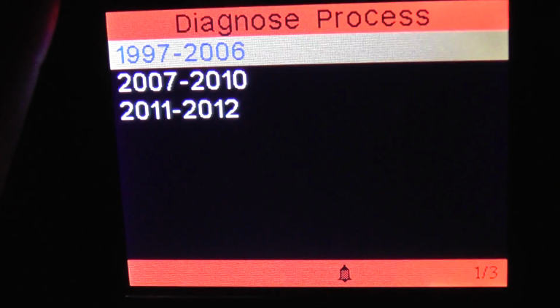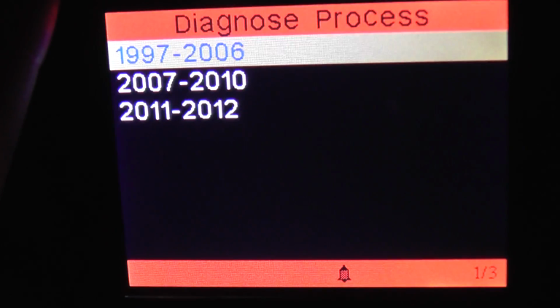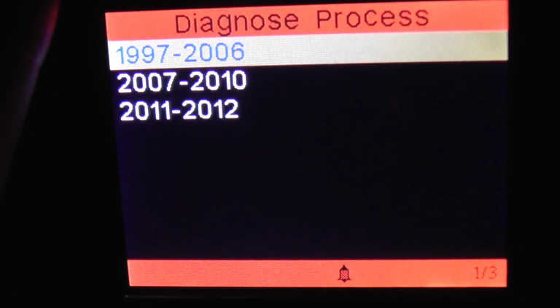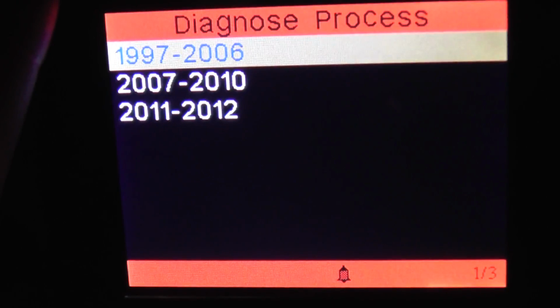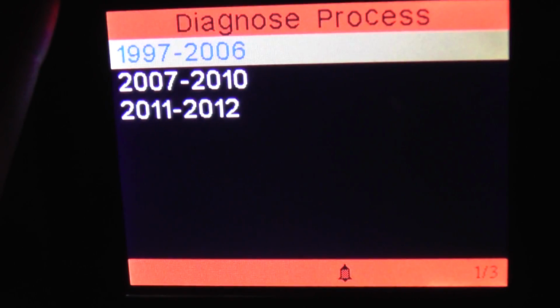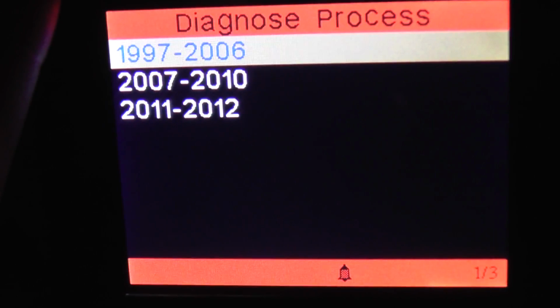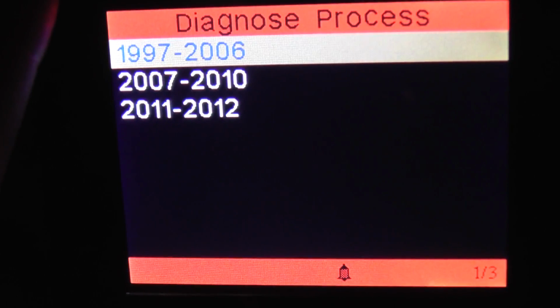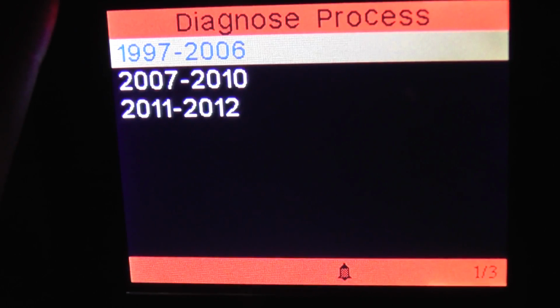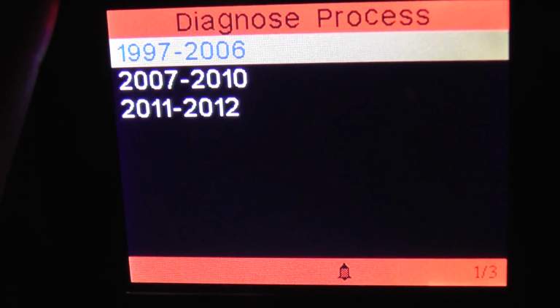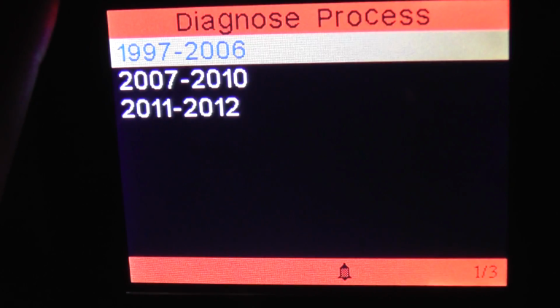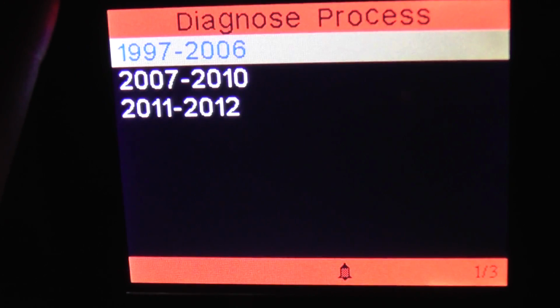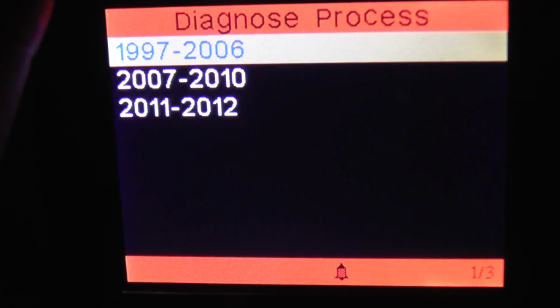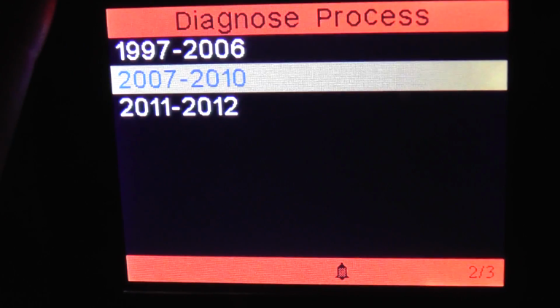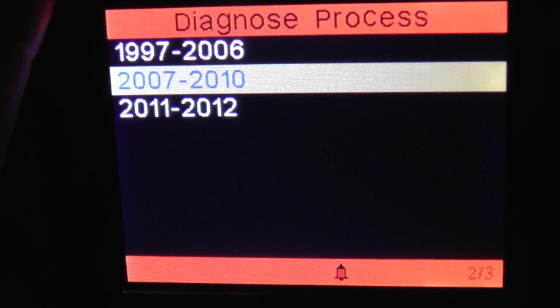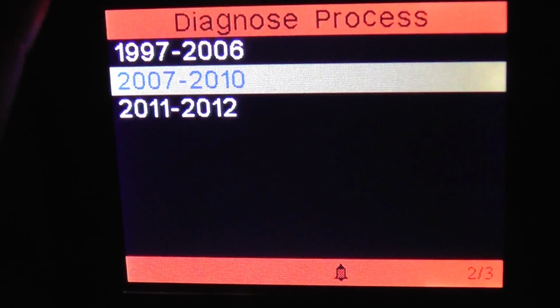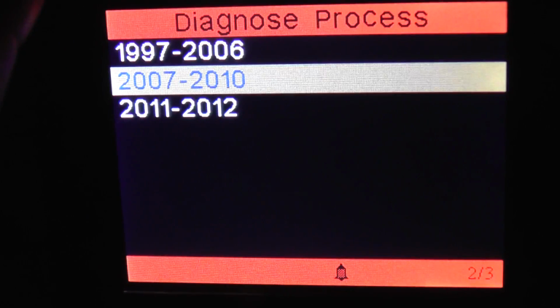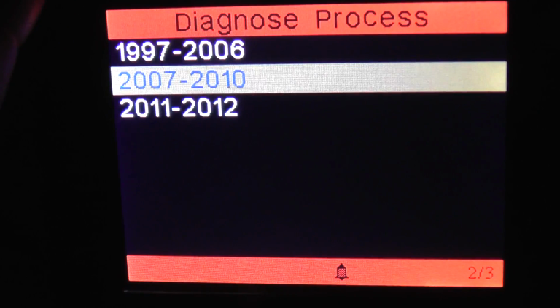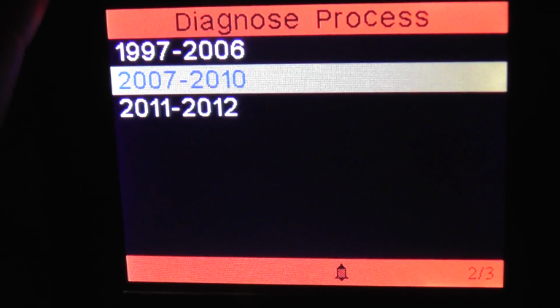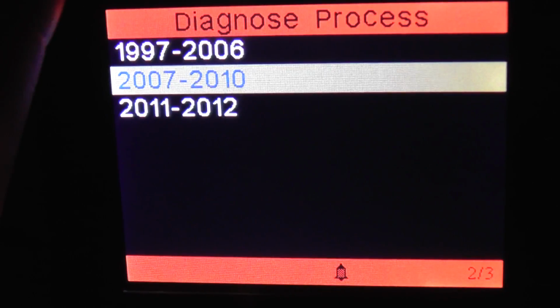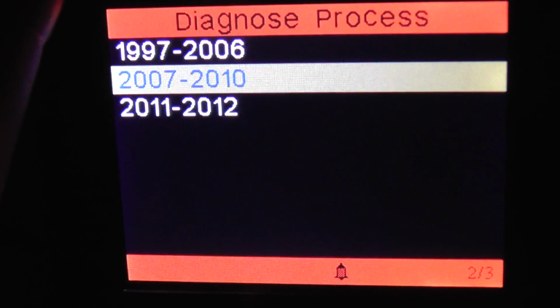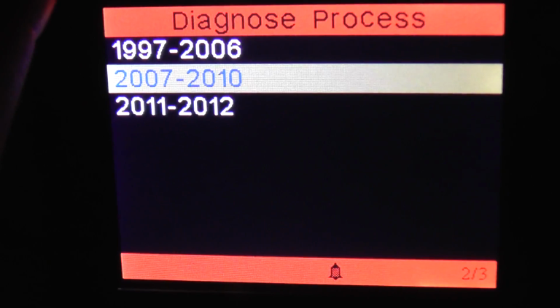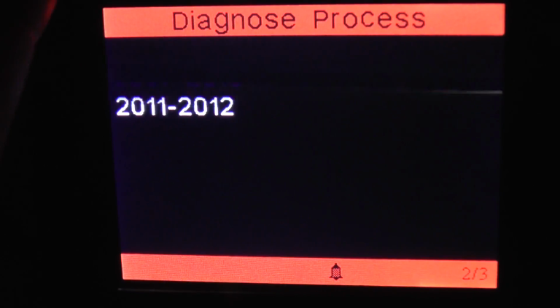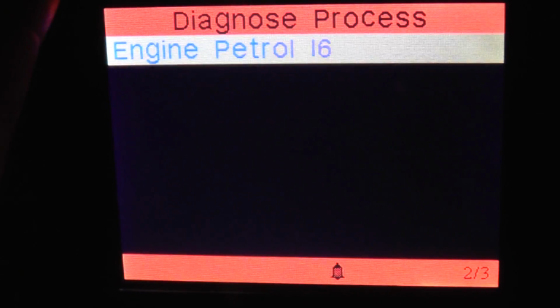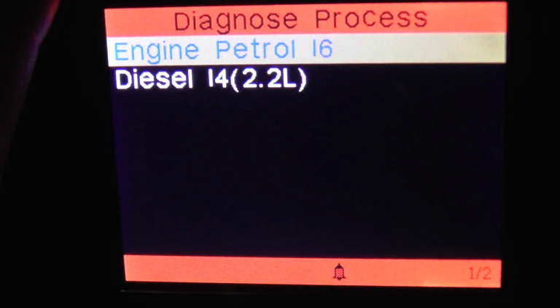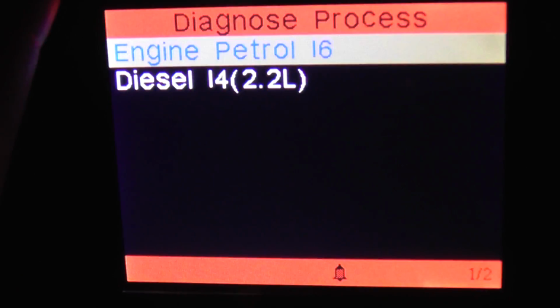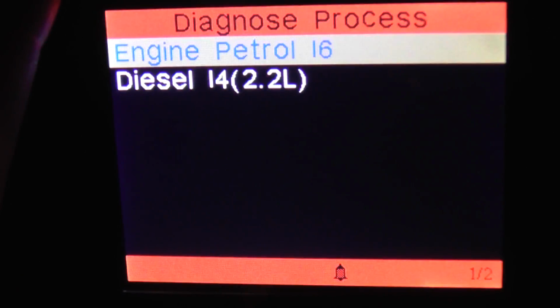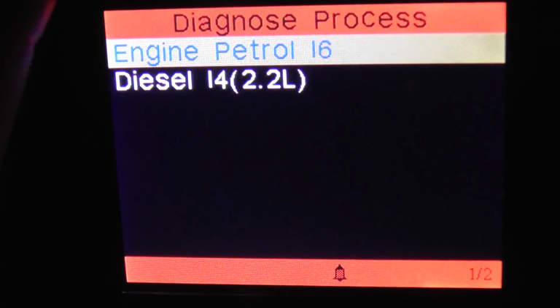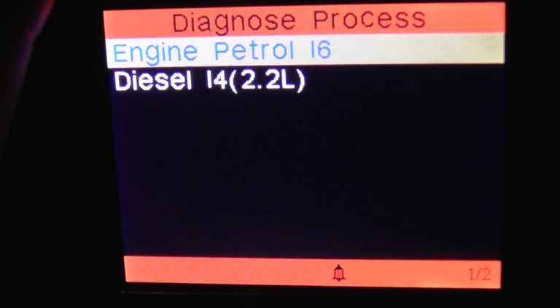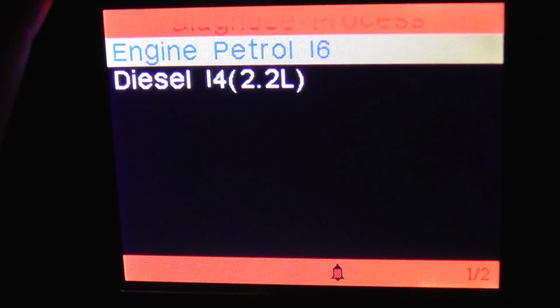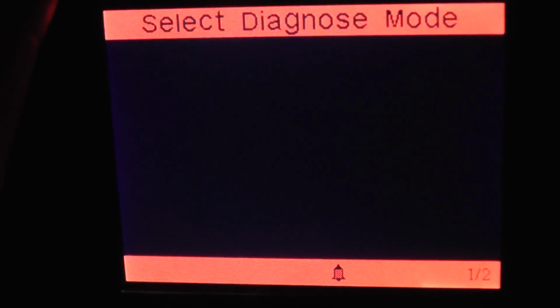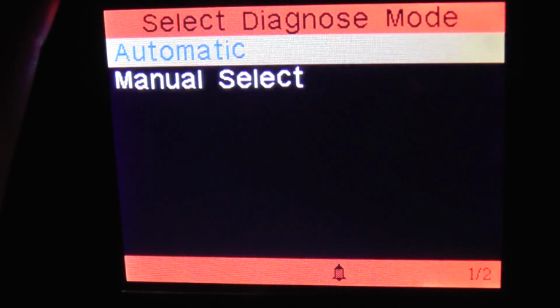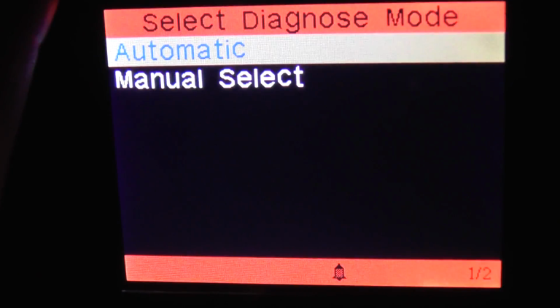That covers the 1997 to 2006 models. Now we'll have a look at the 2007 to 2010 models.